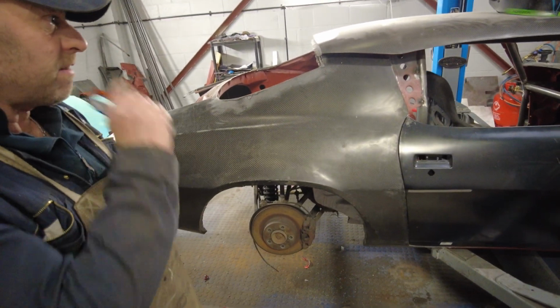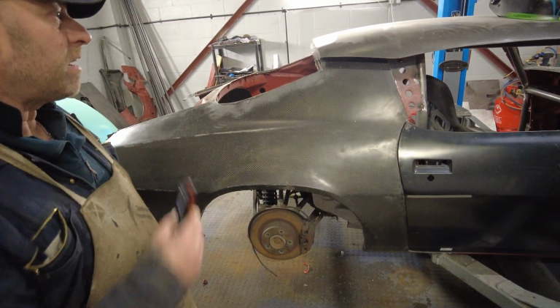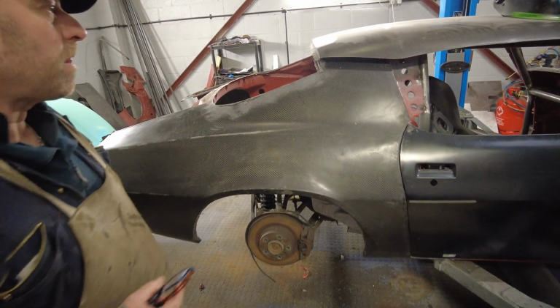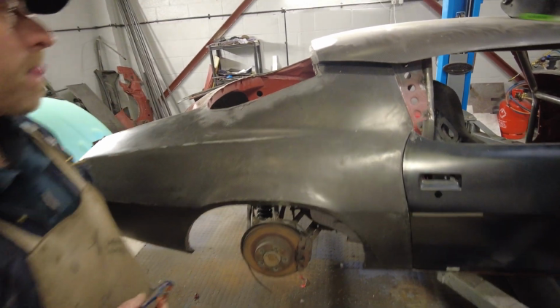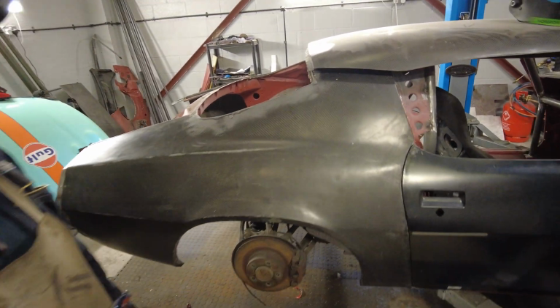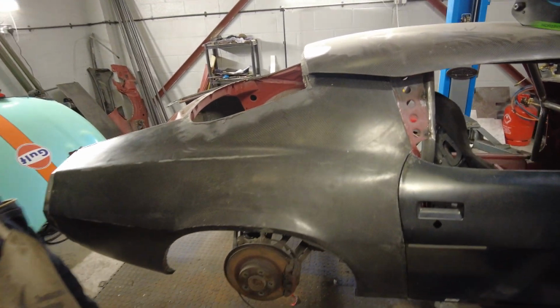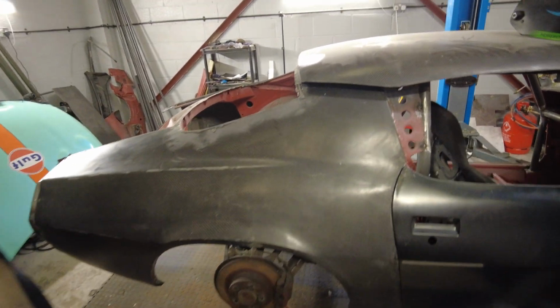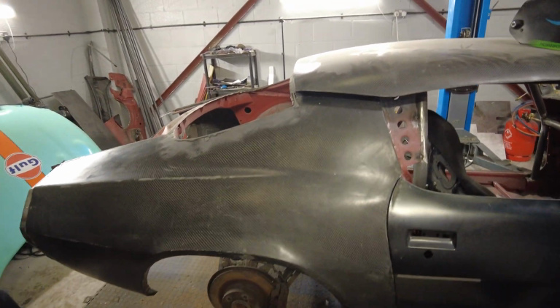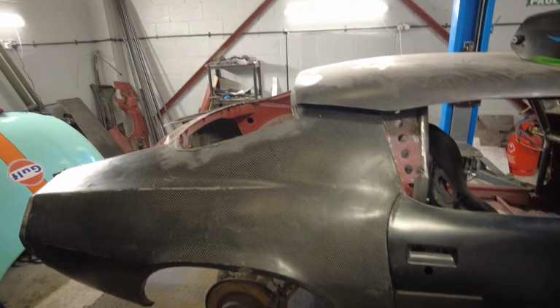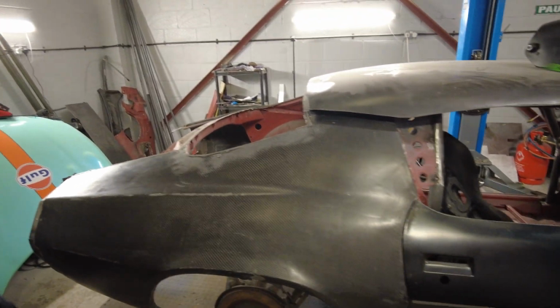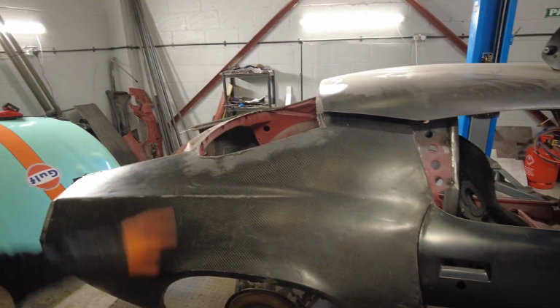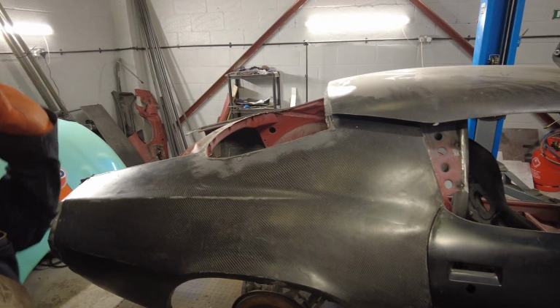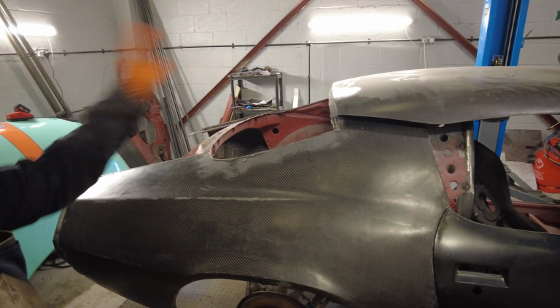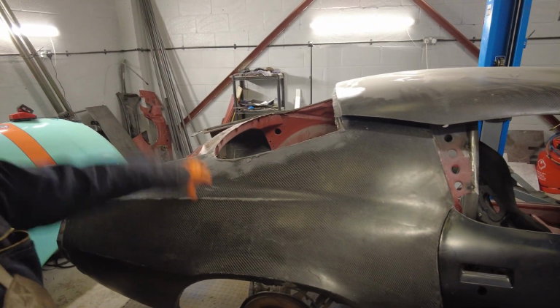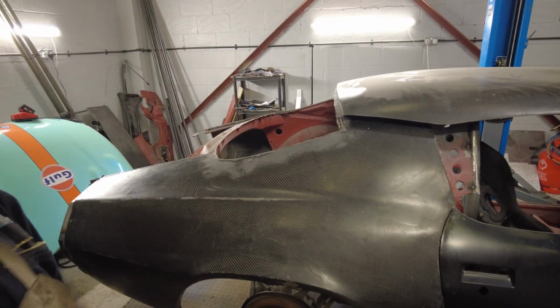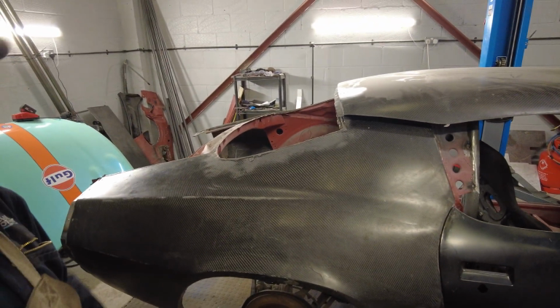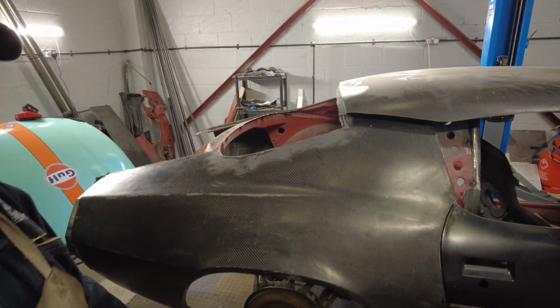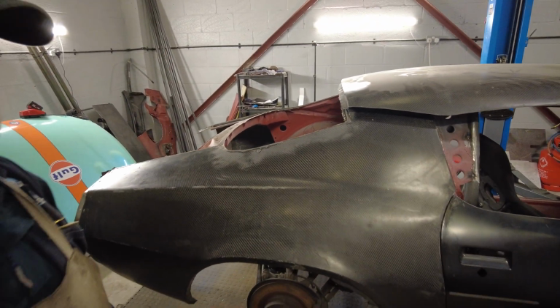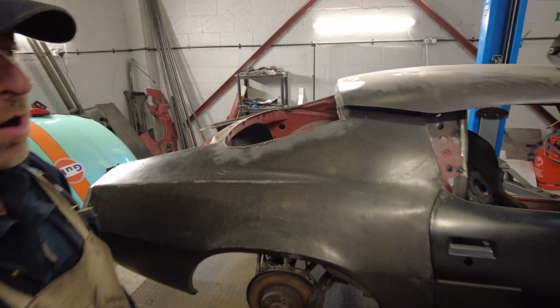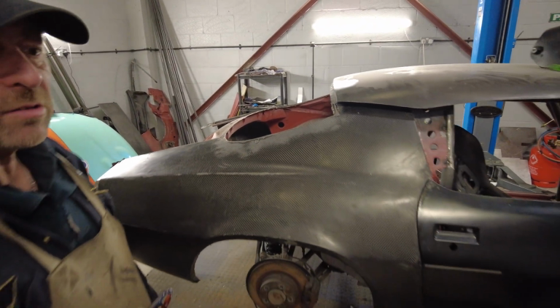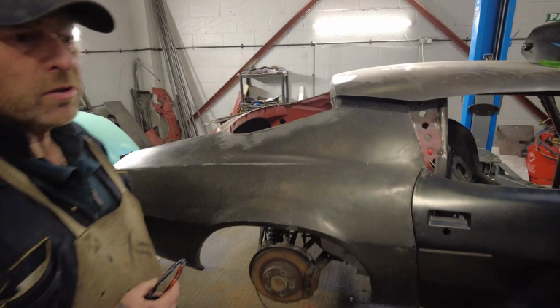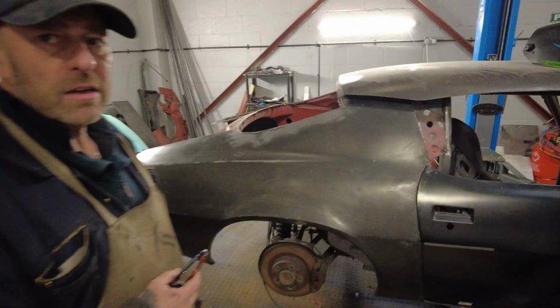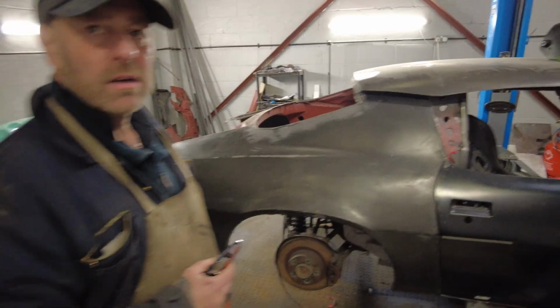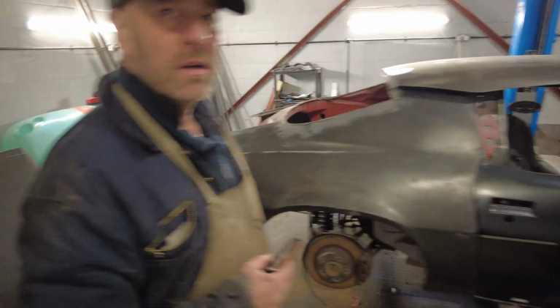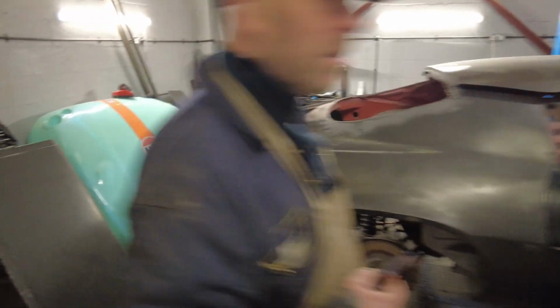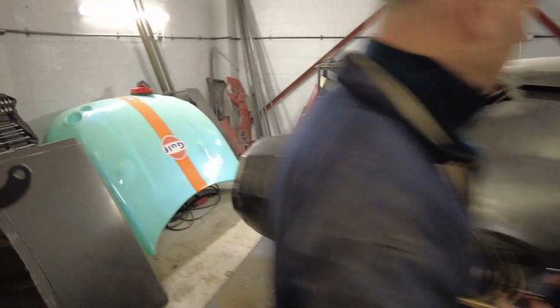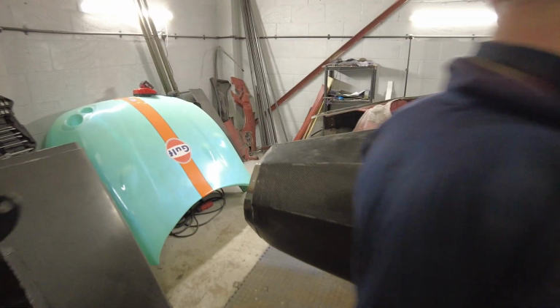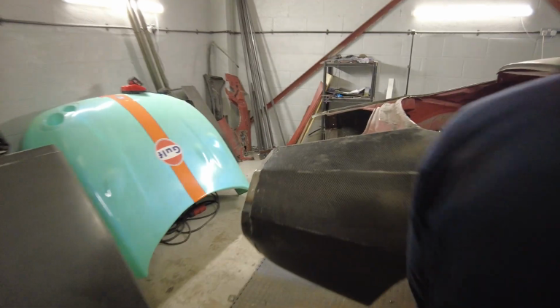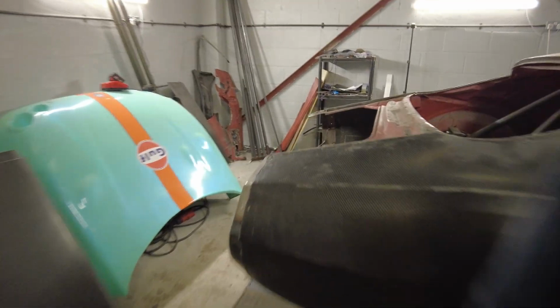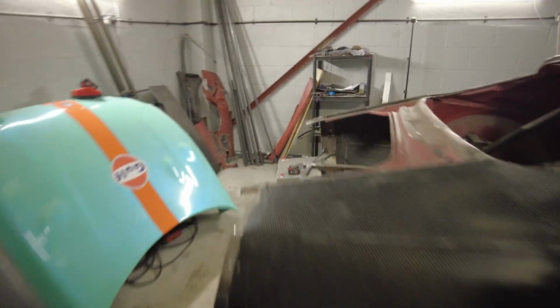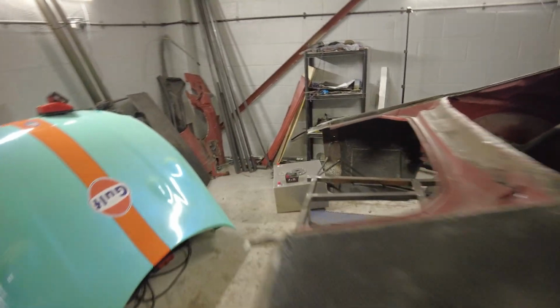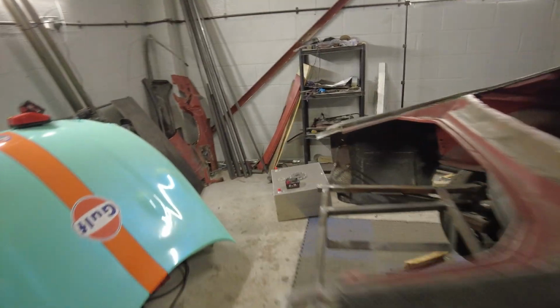So you're working on bonding the other side on. Is that just in place at the moment? No, it's bonded. Oh, it is bonded. Yeah, I've done it. Woo-hoo!